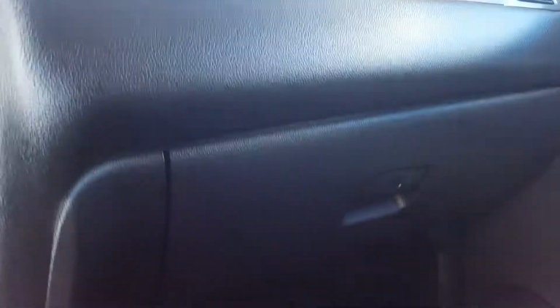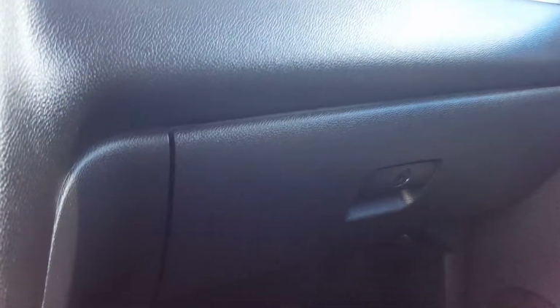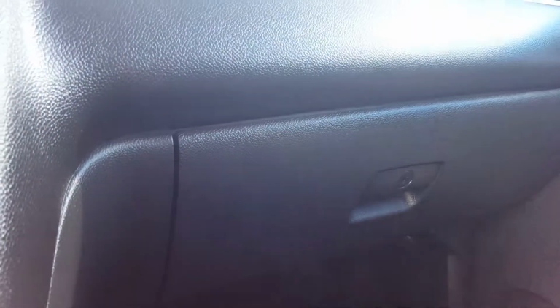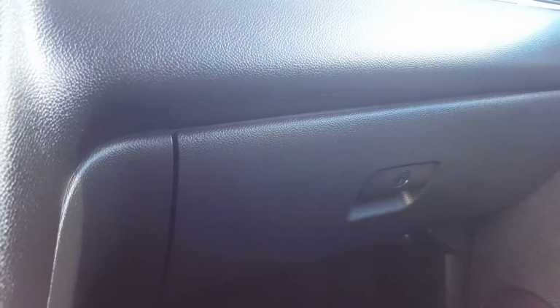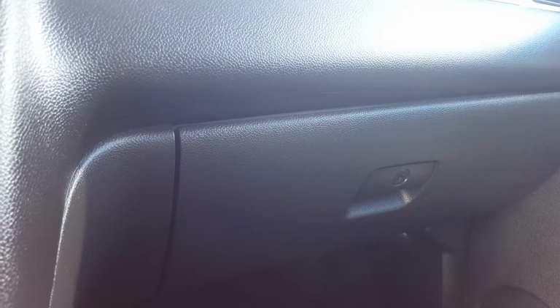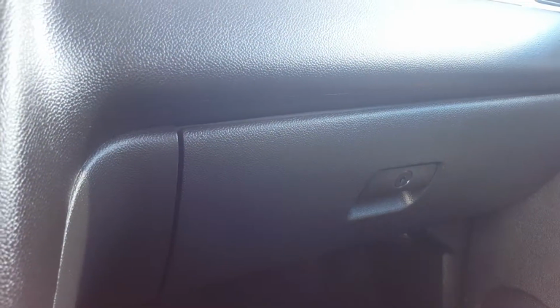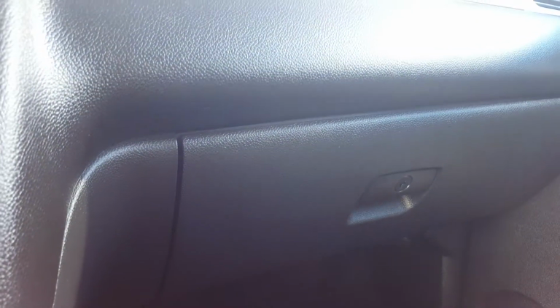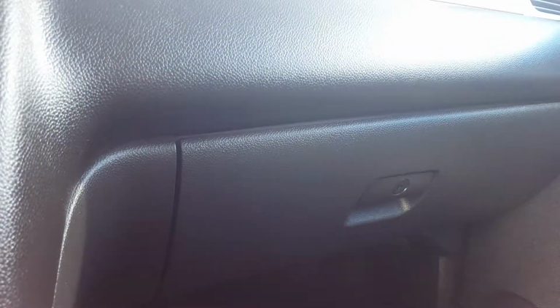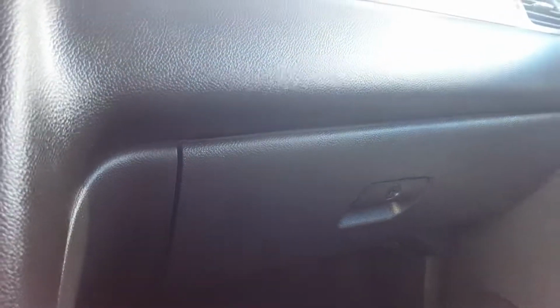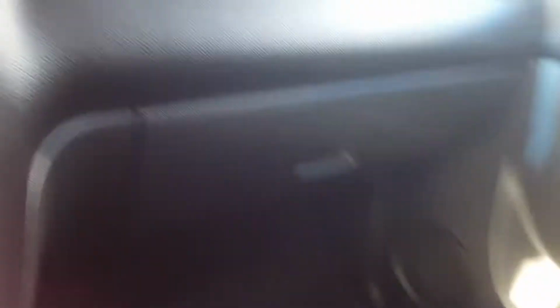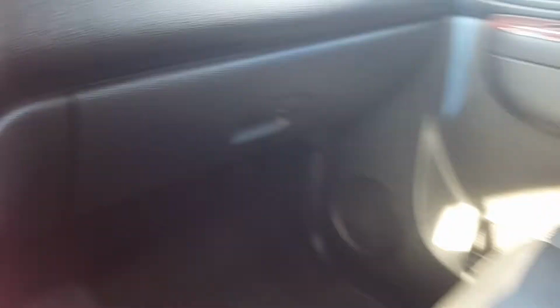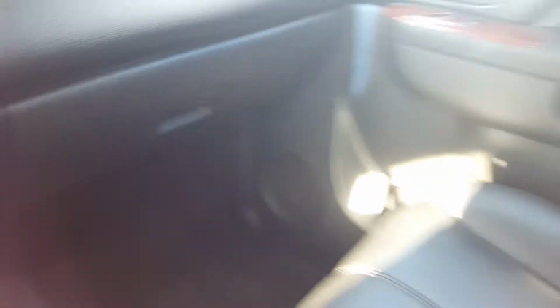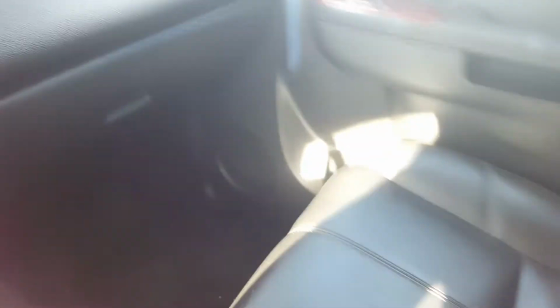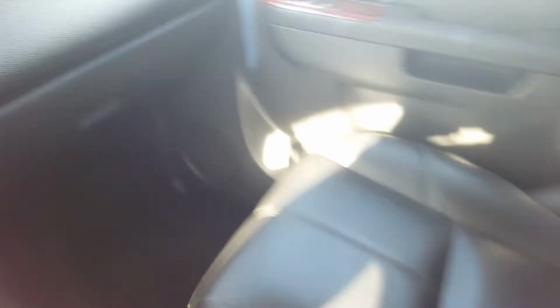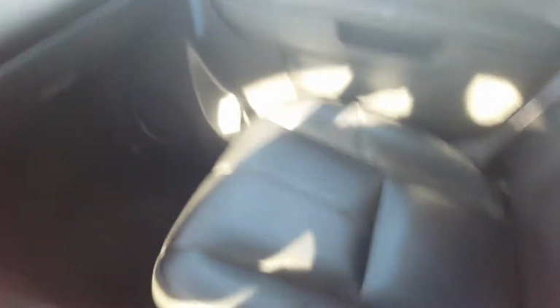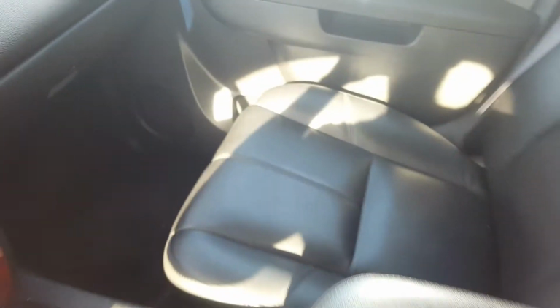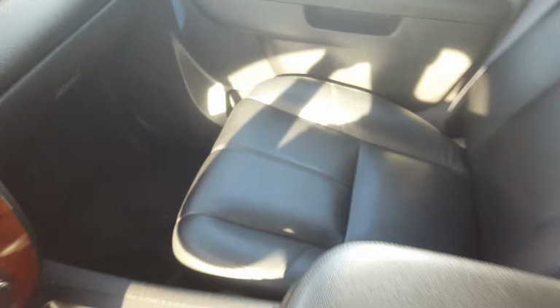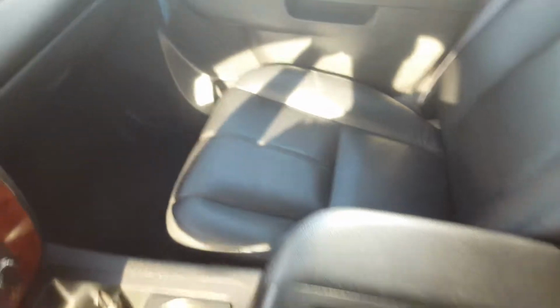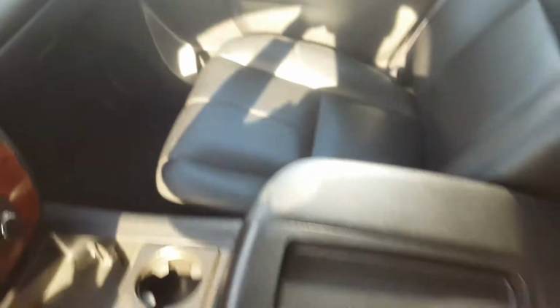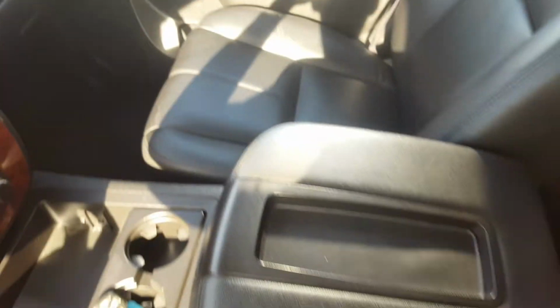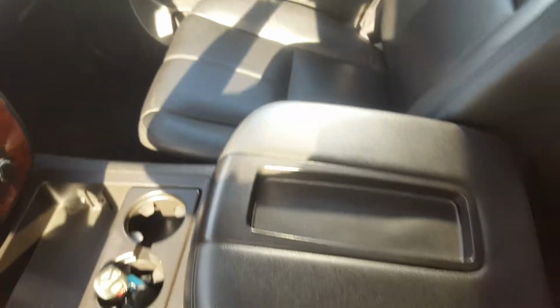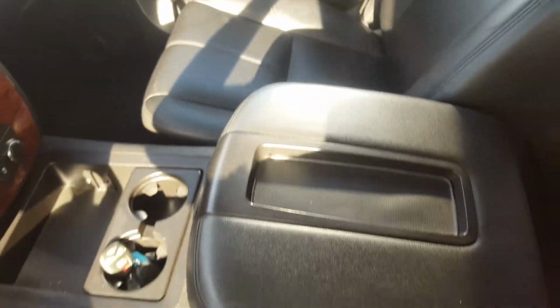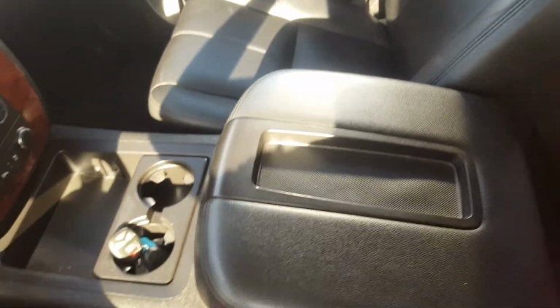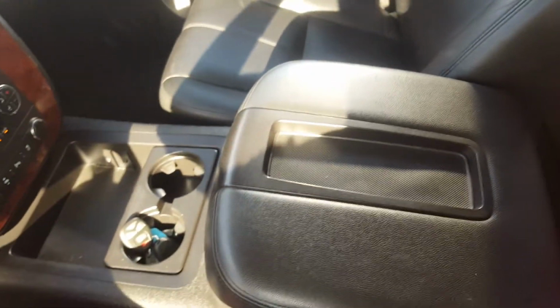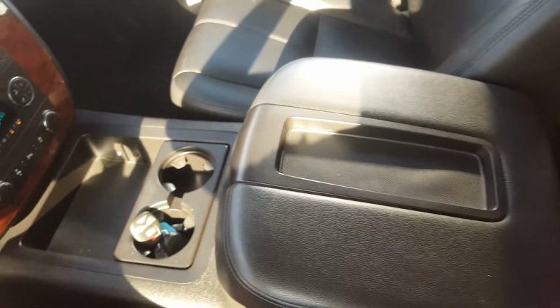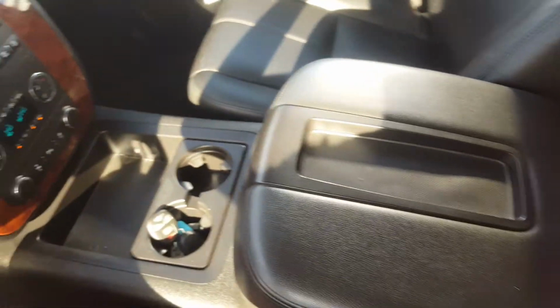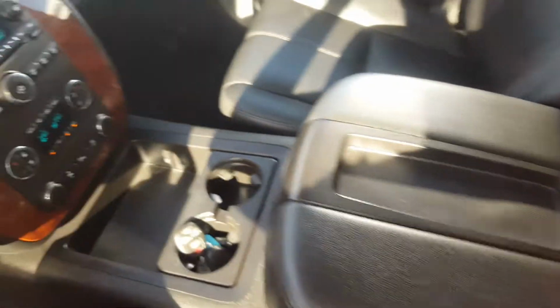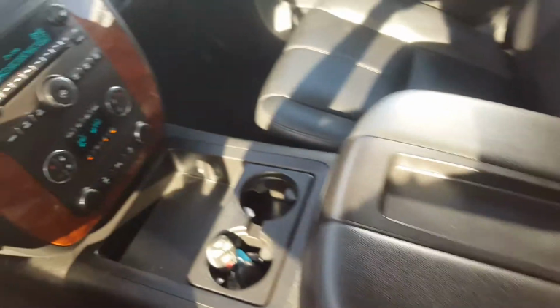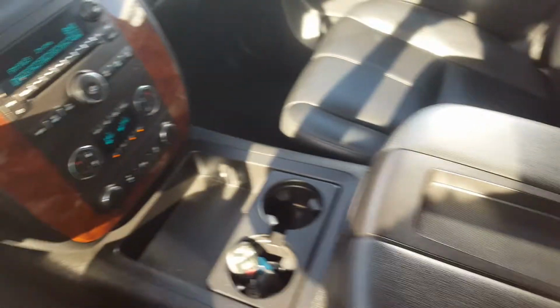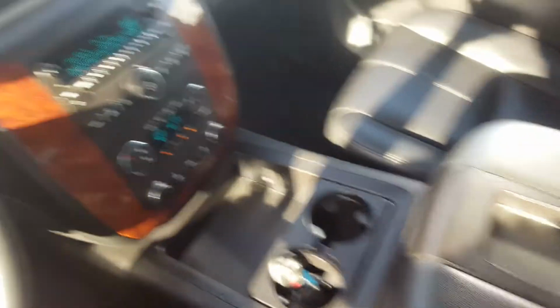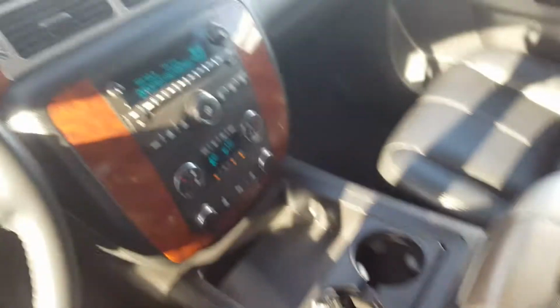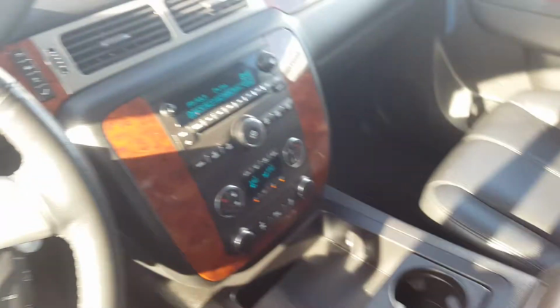We have a side locking storage compartment and a centre console with cupholders and storage.